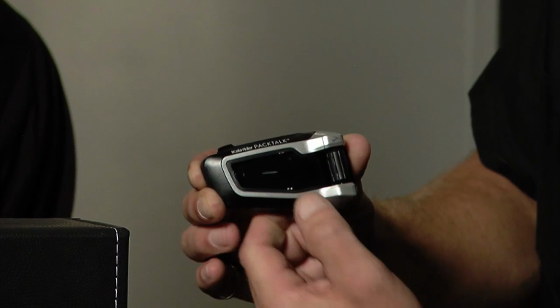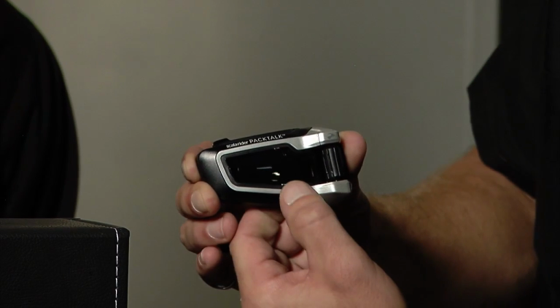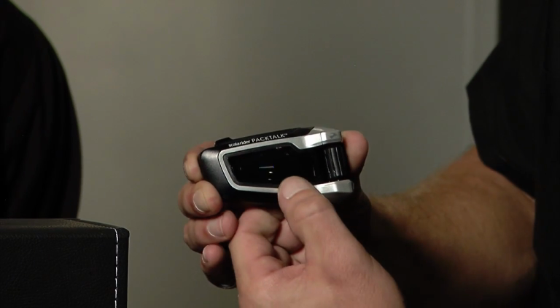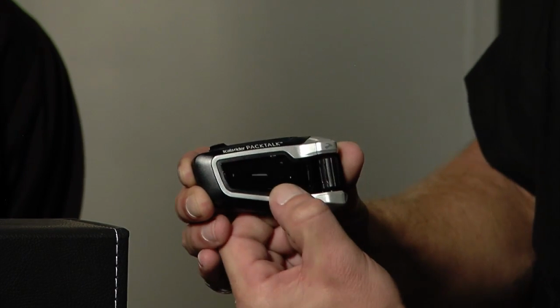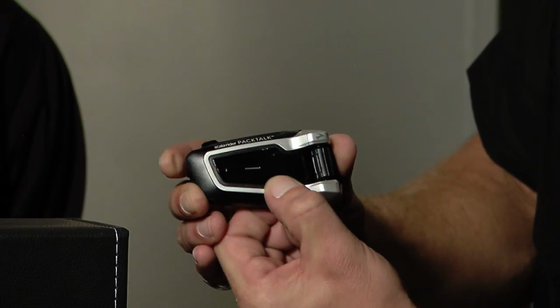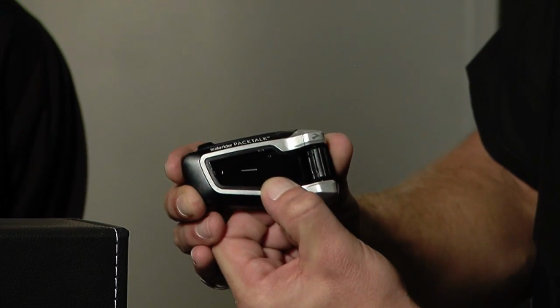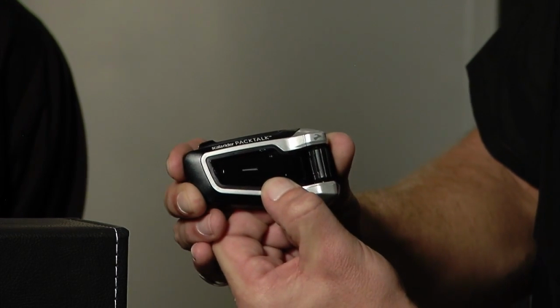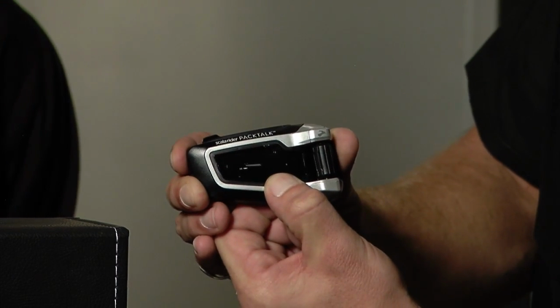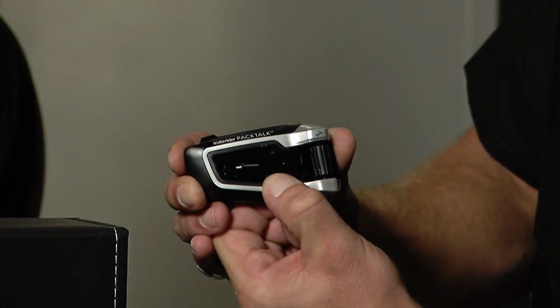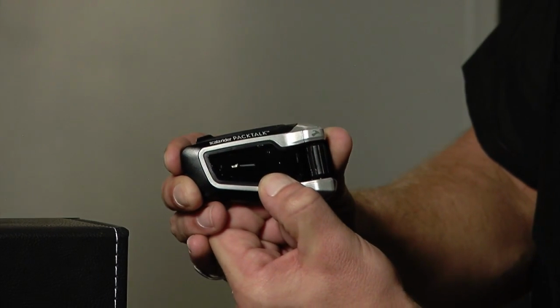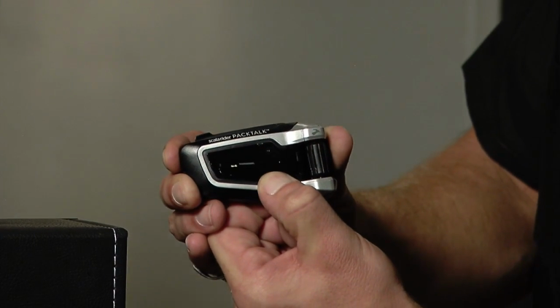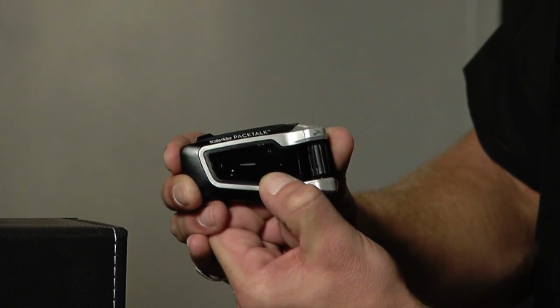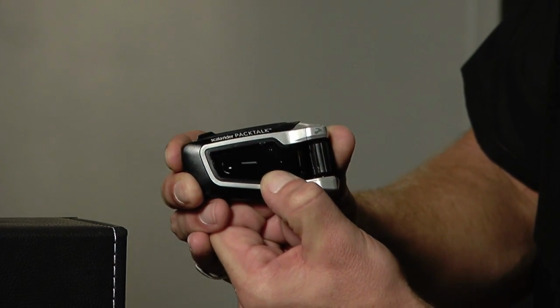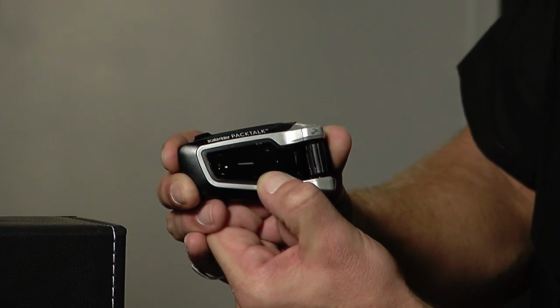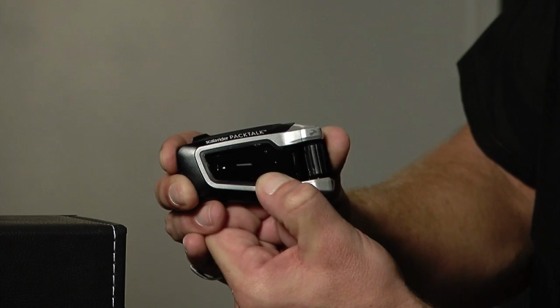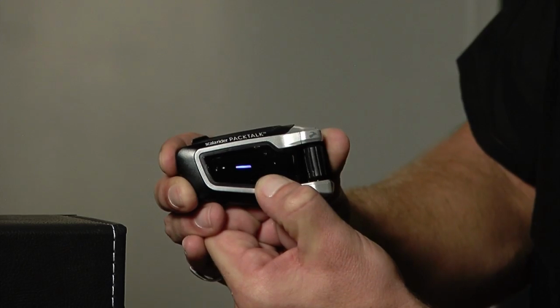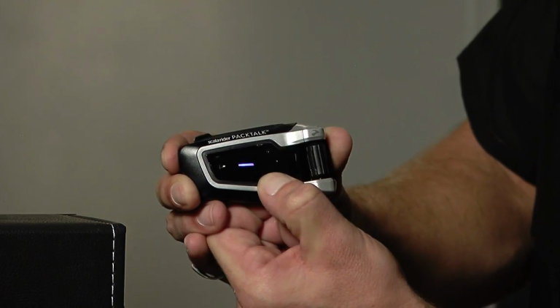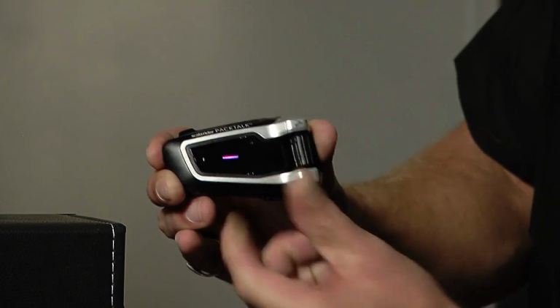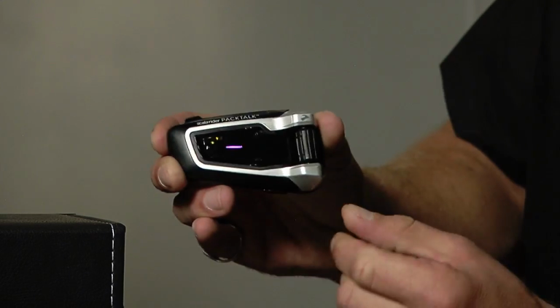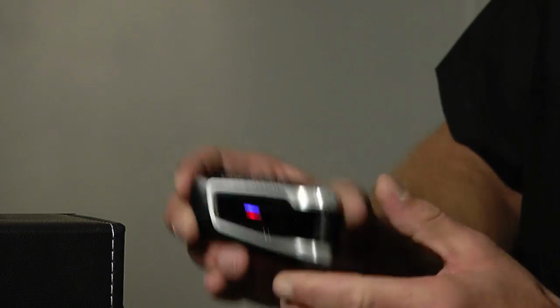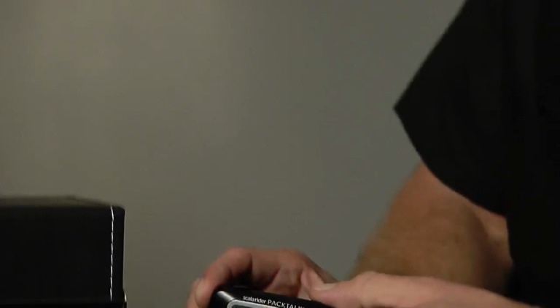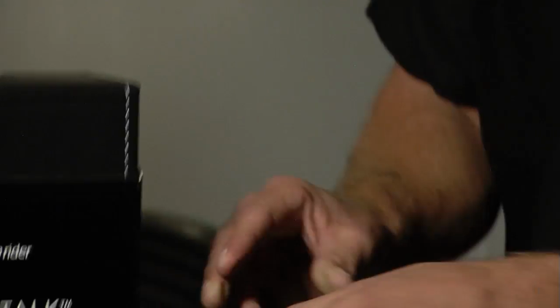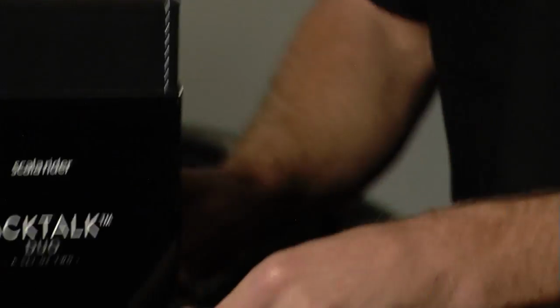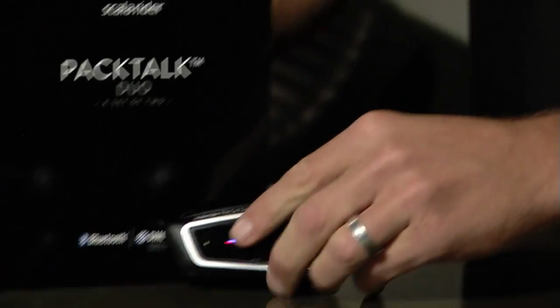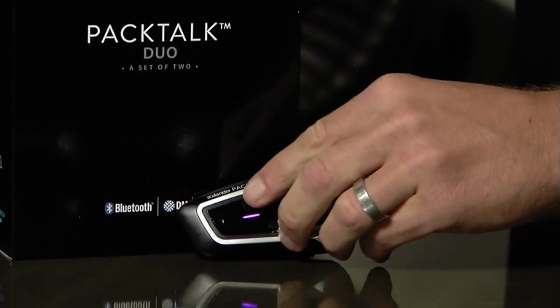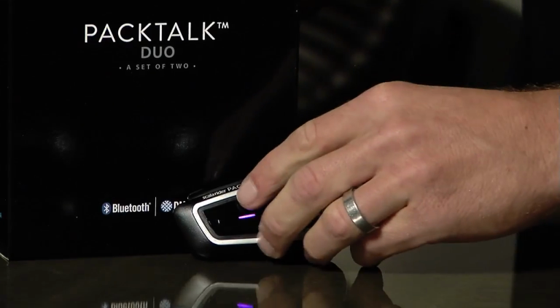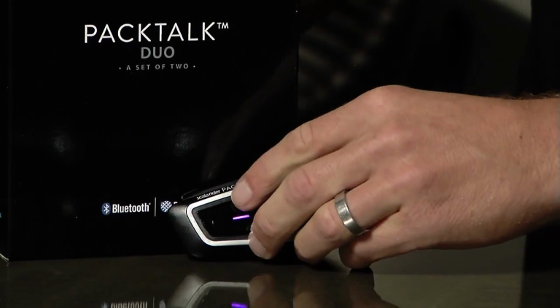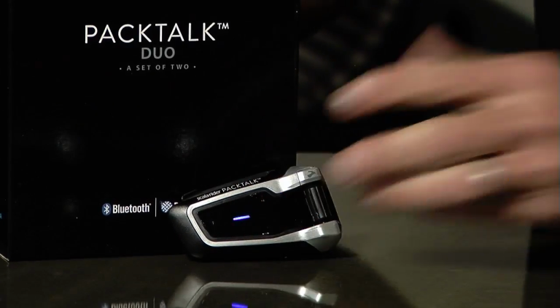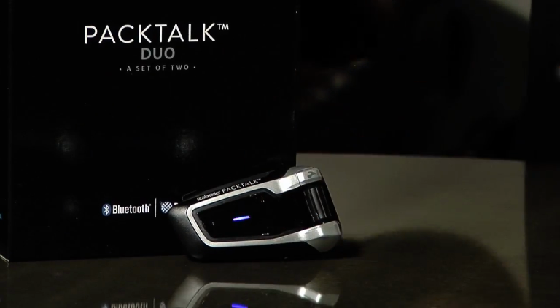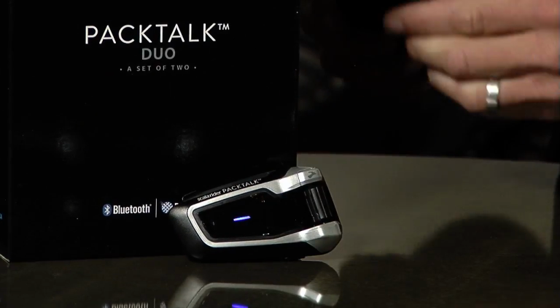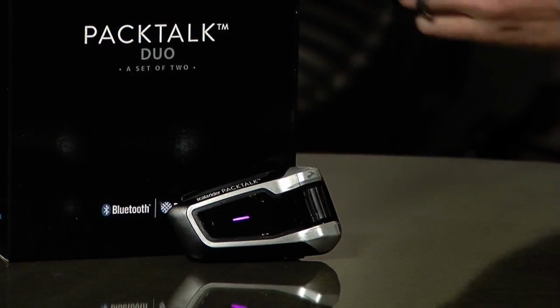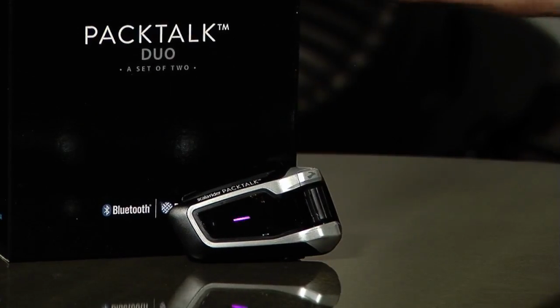You do it by just pressing and holding the button down until you see red and blue flashing. That's now exposed.